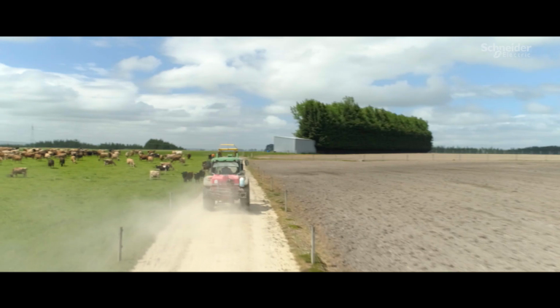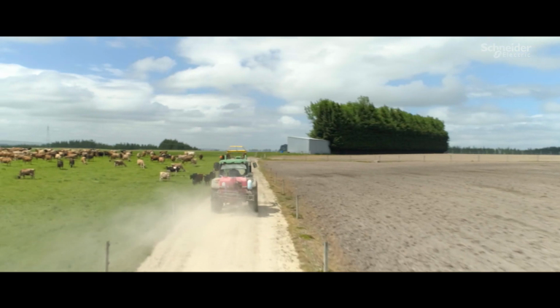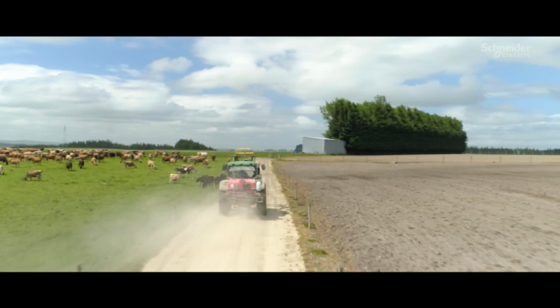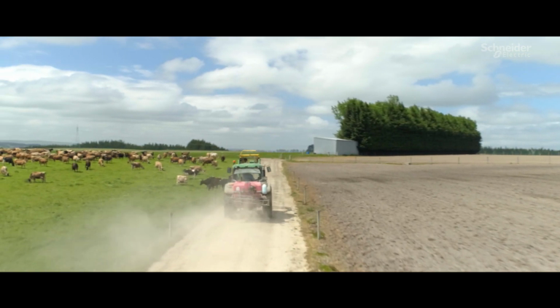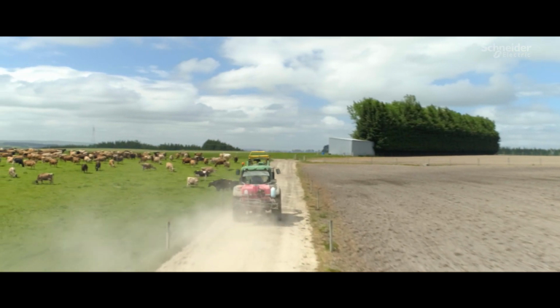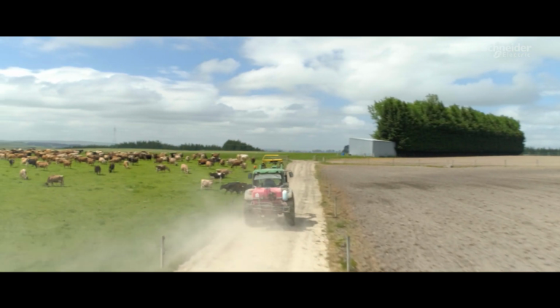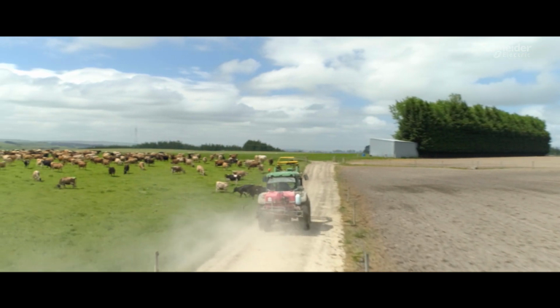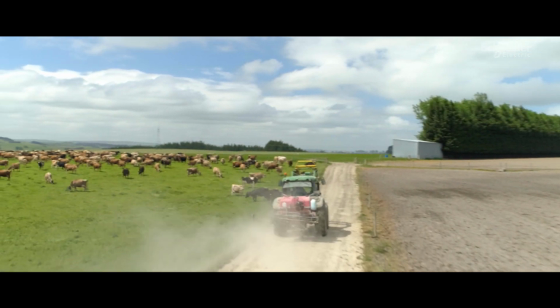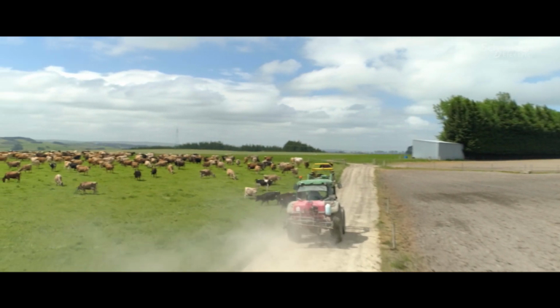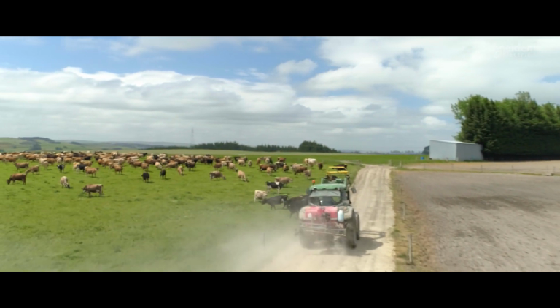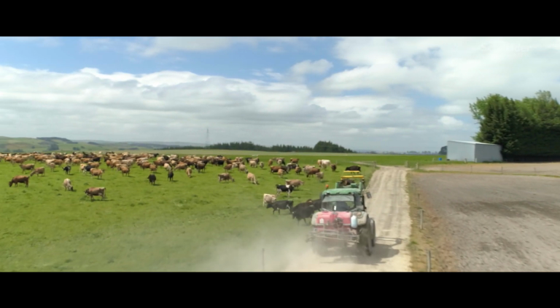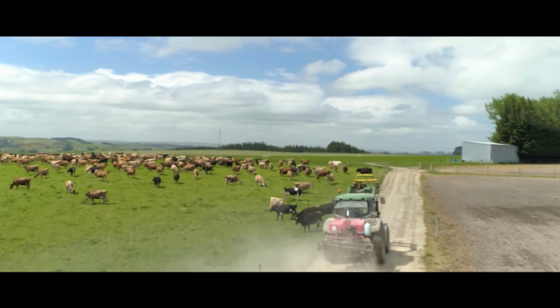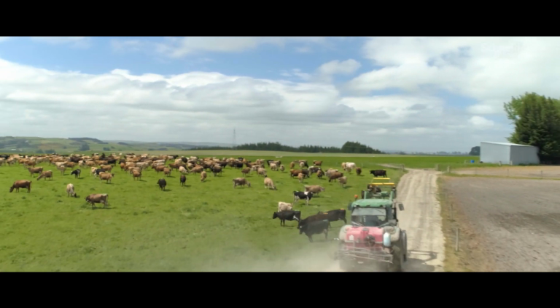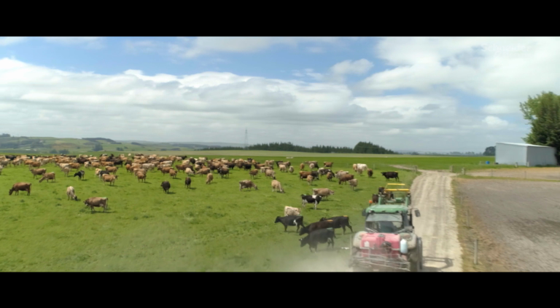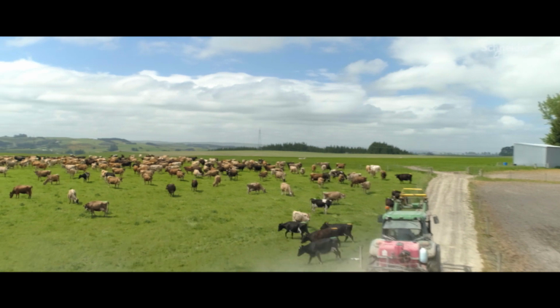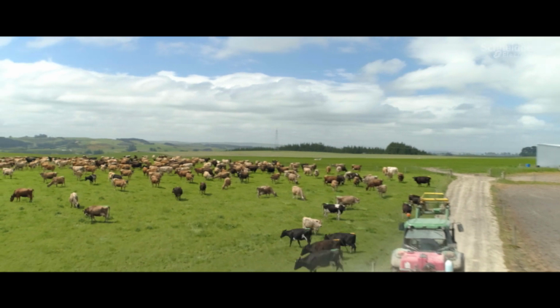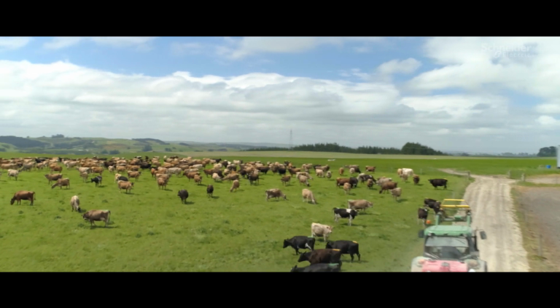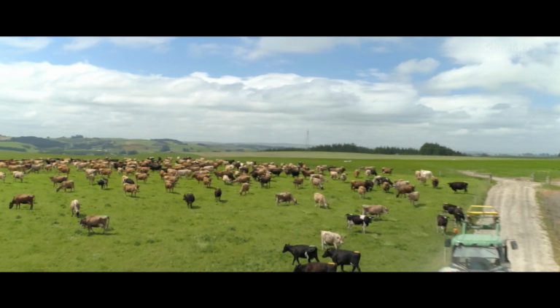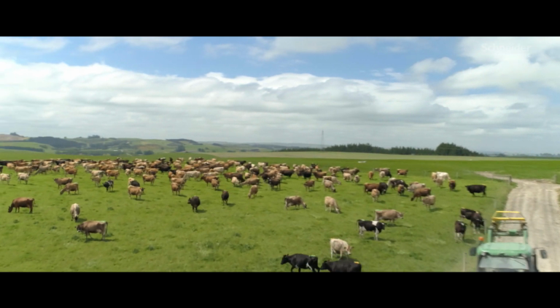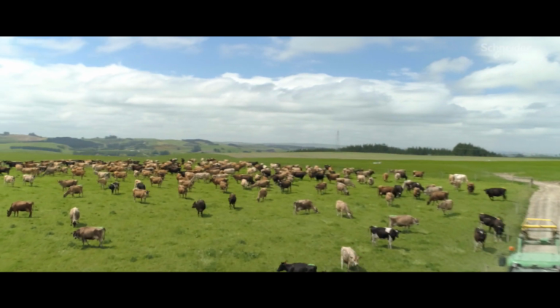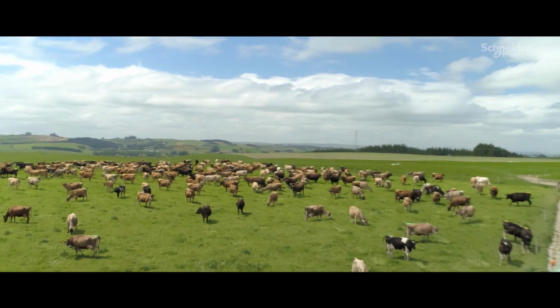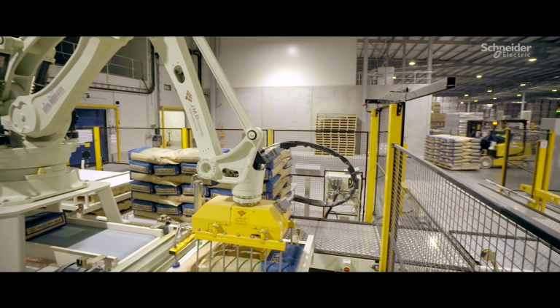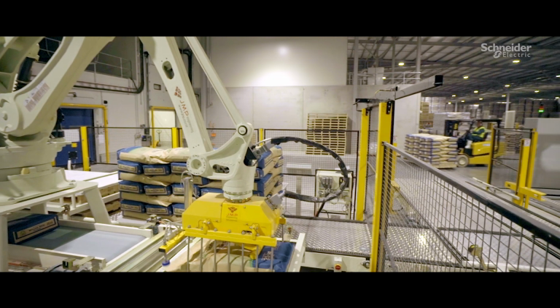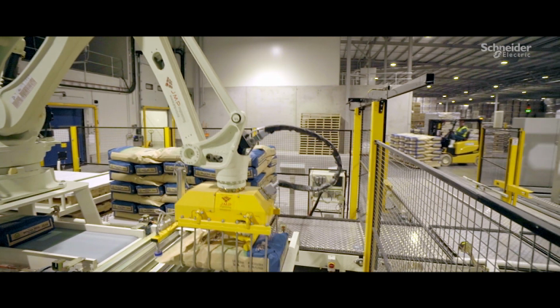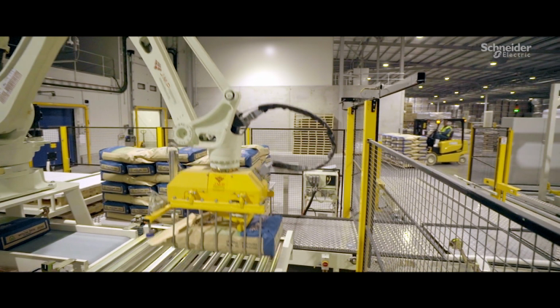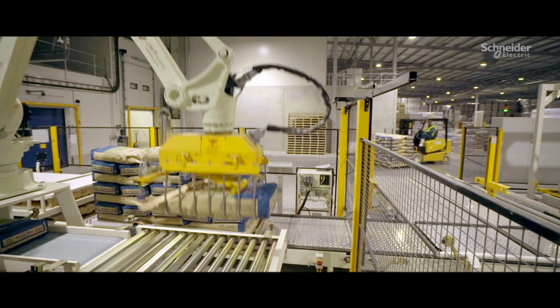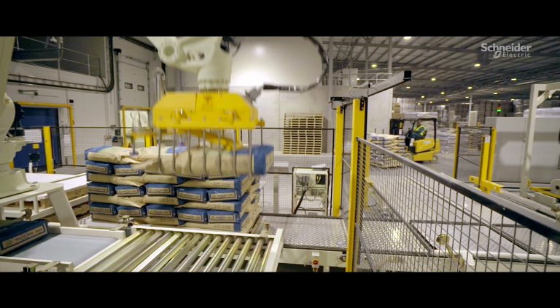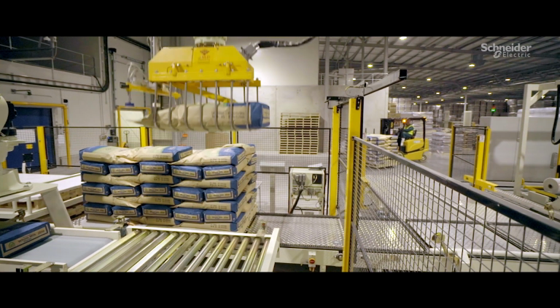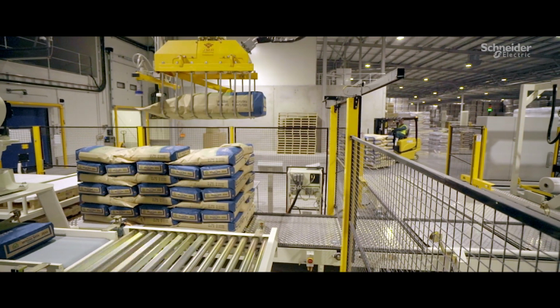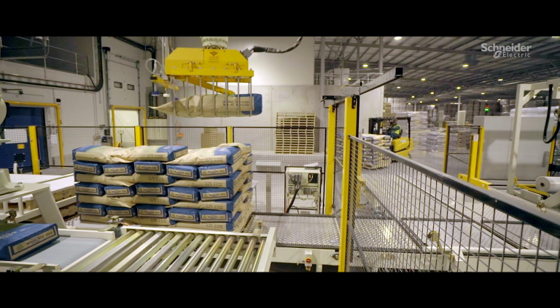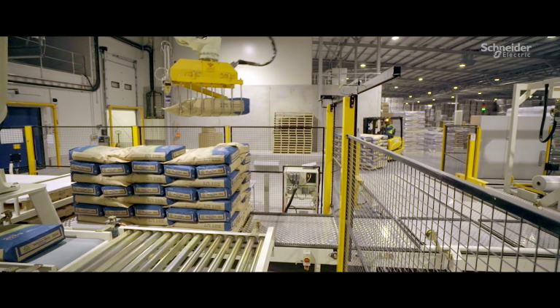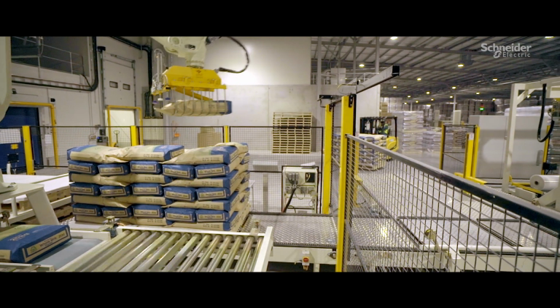We operate in a niche part of New Zealand's largest industry. Our plant sets us apart from the rest of the world.